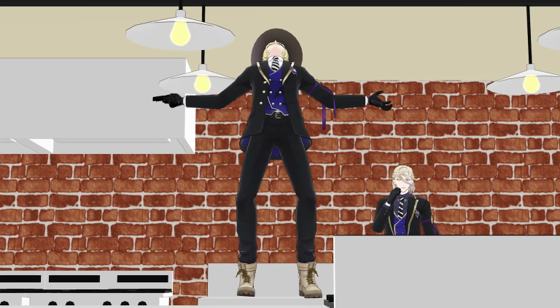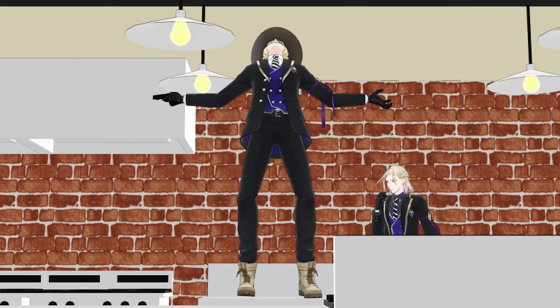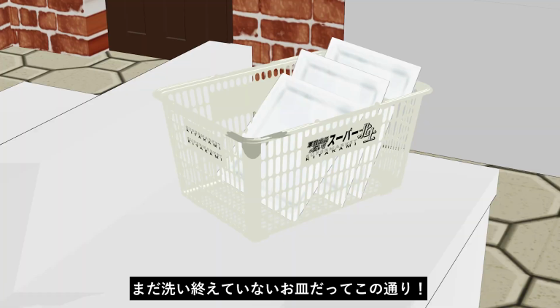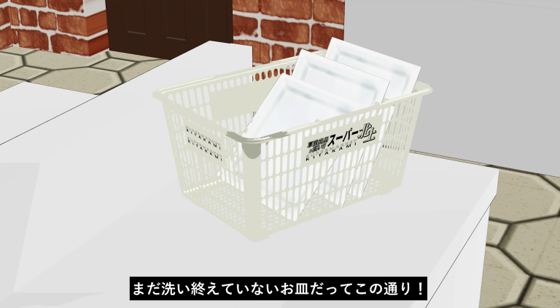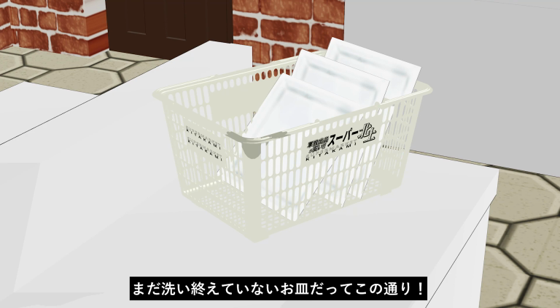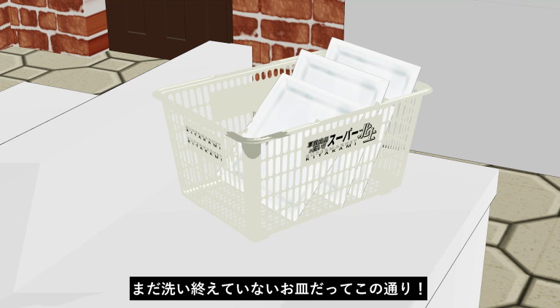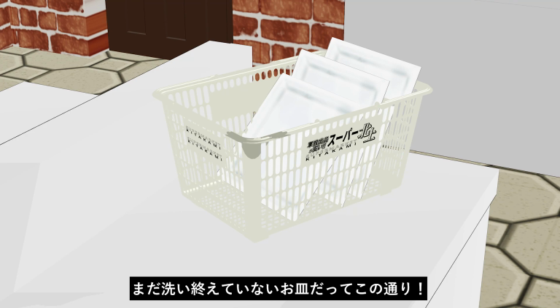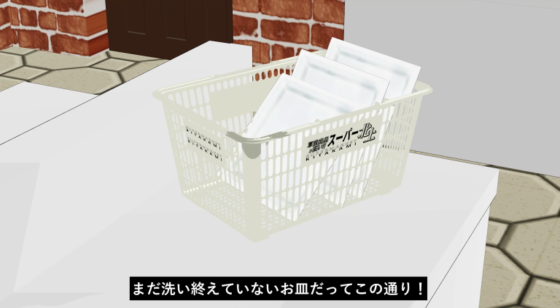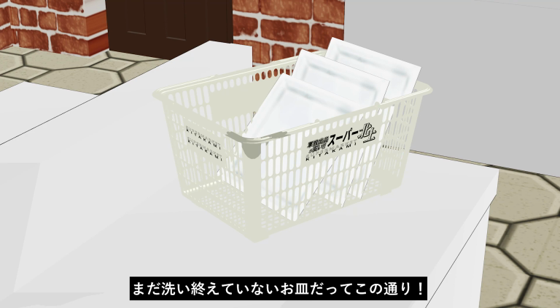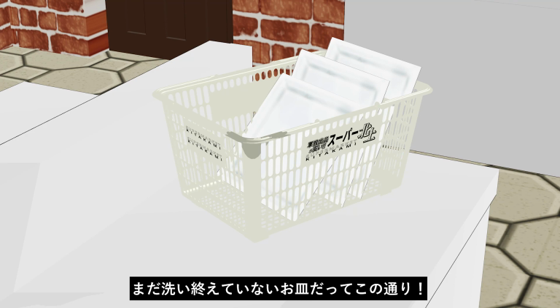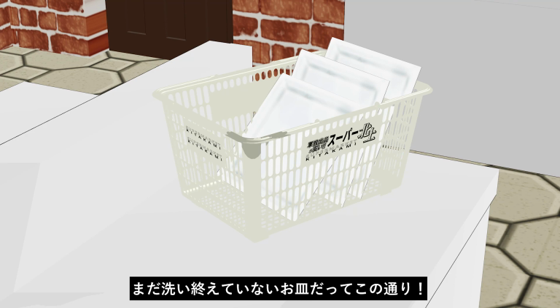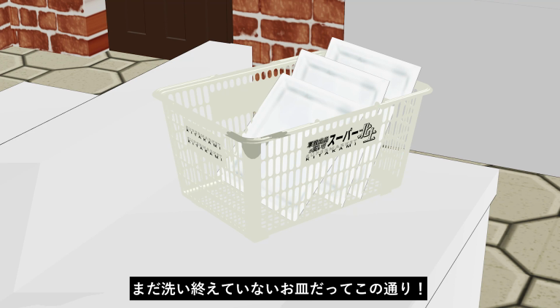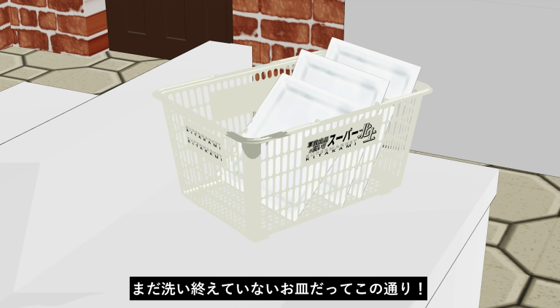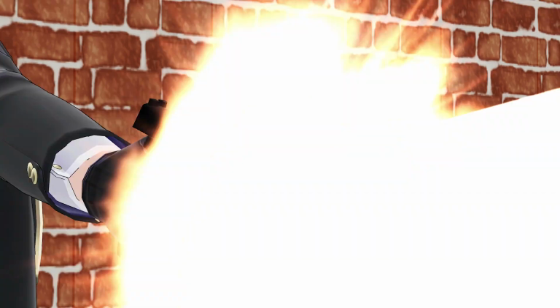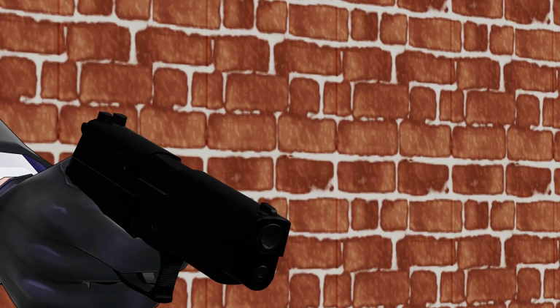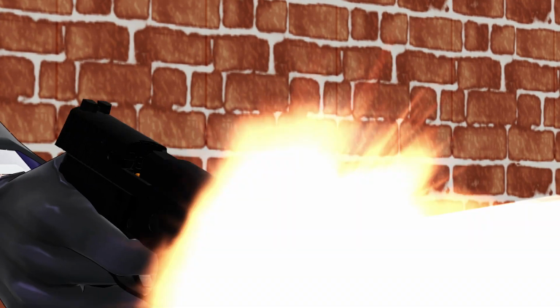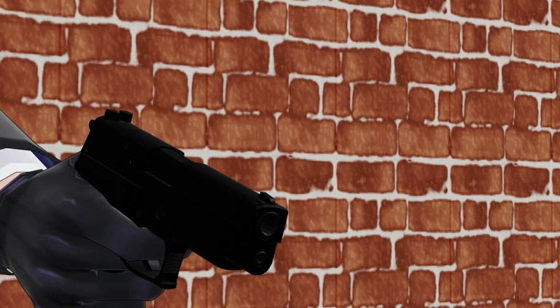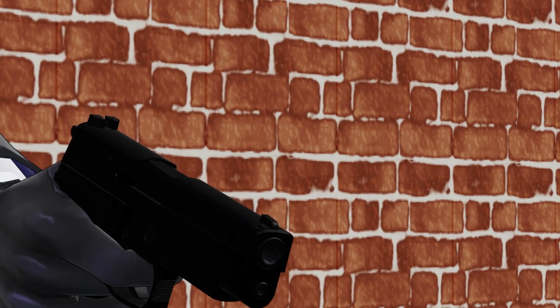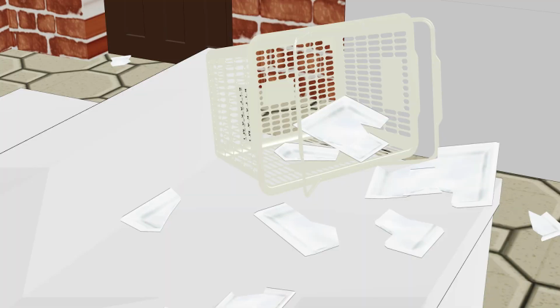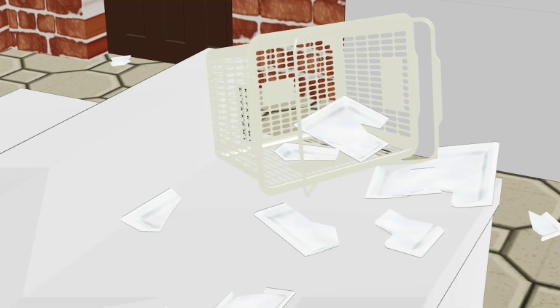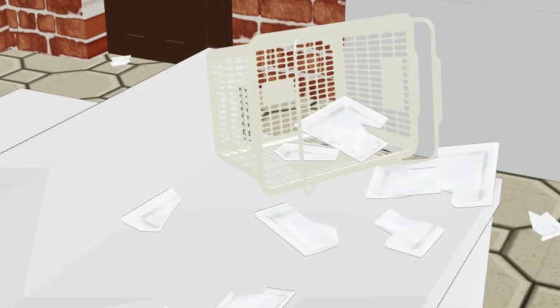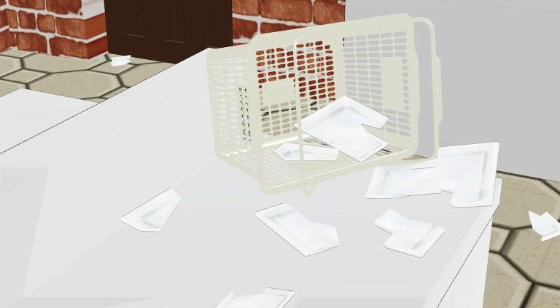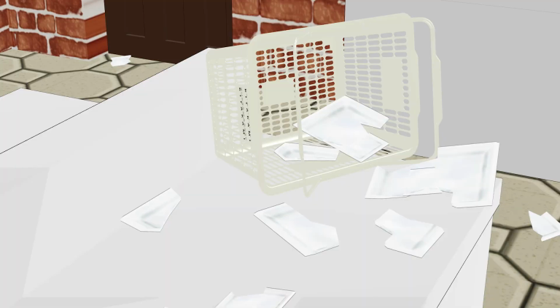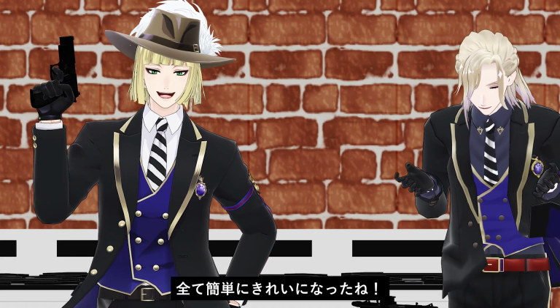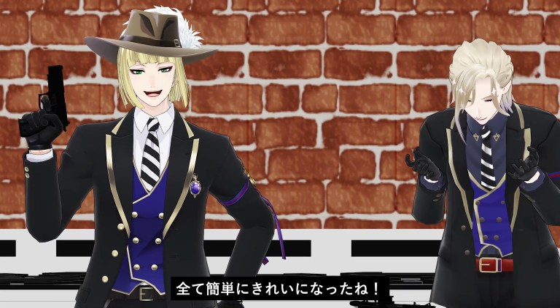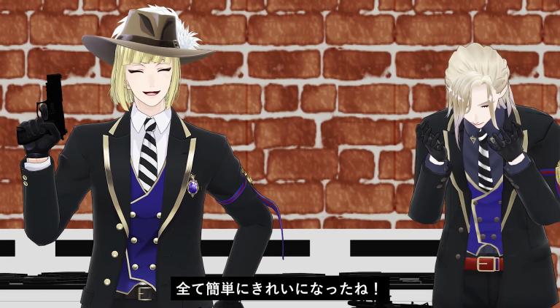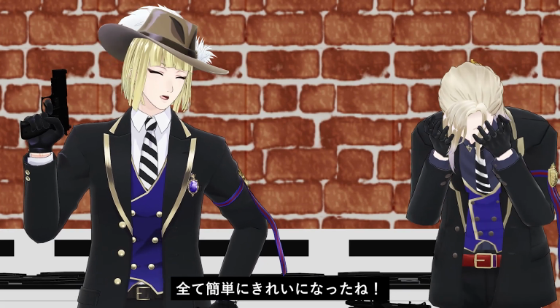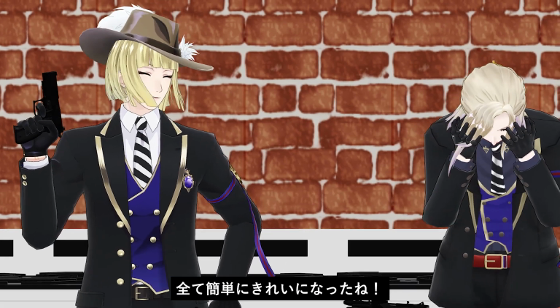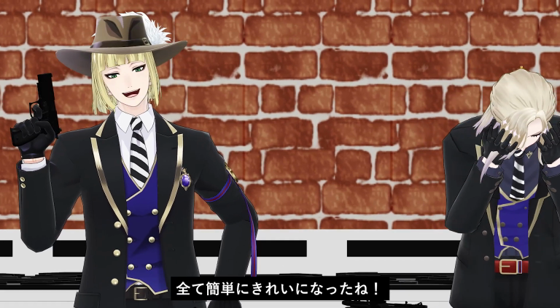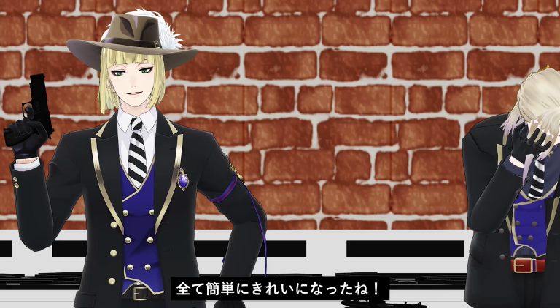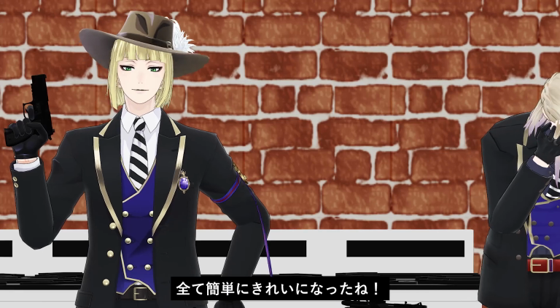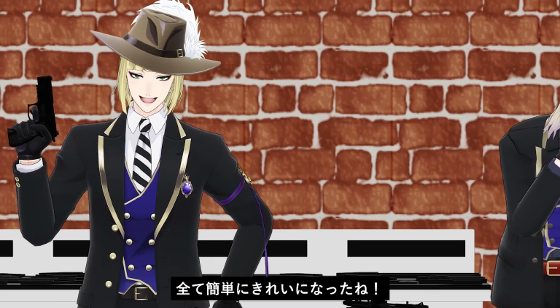You can even use it on the washing up. Bang! Bang! Bang! There, all clean again.